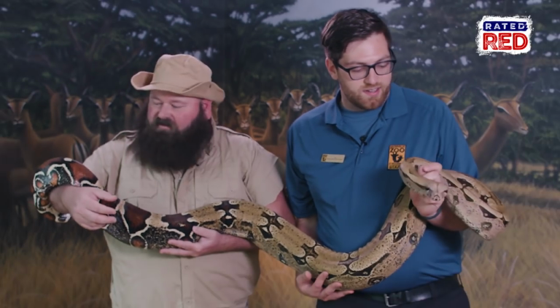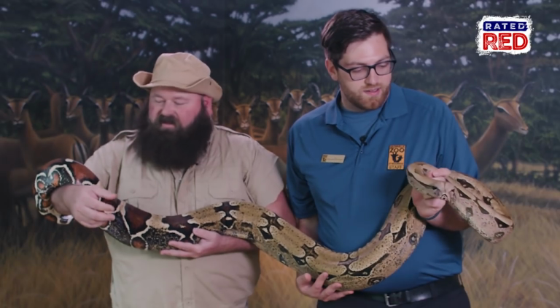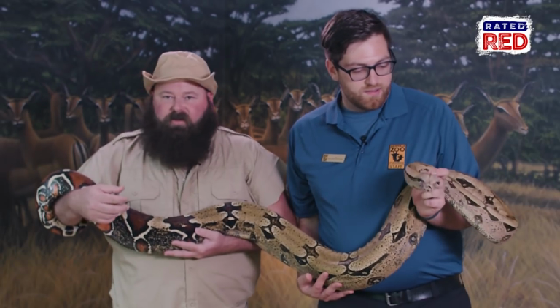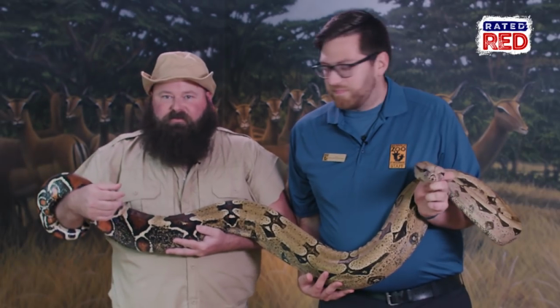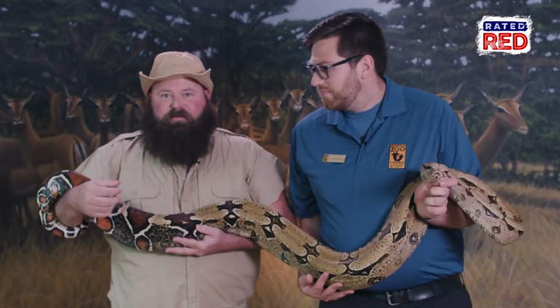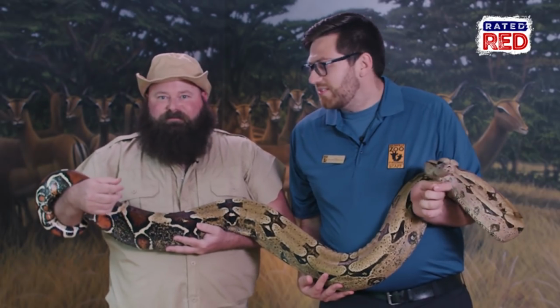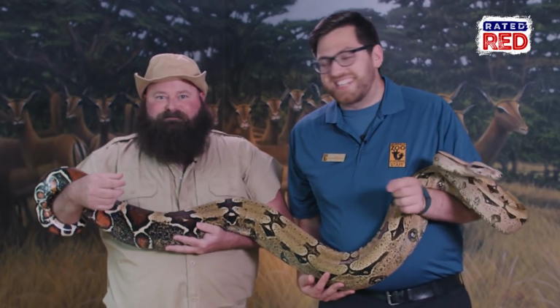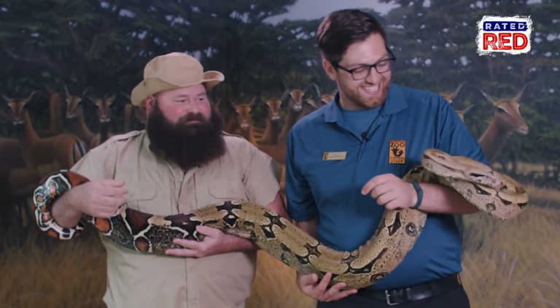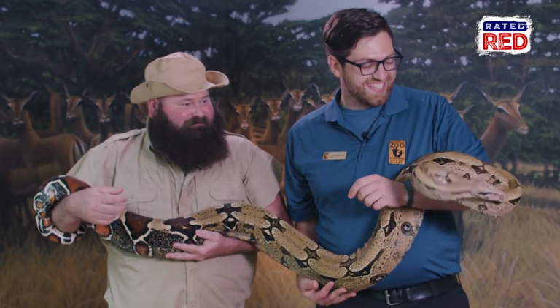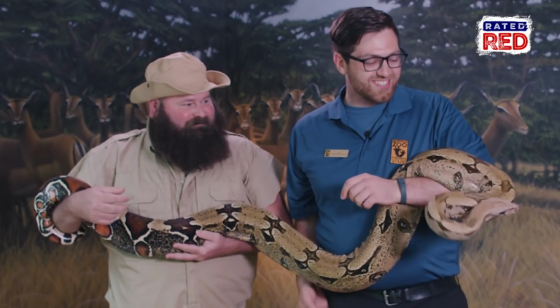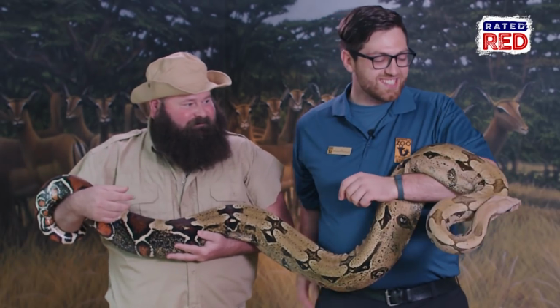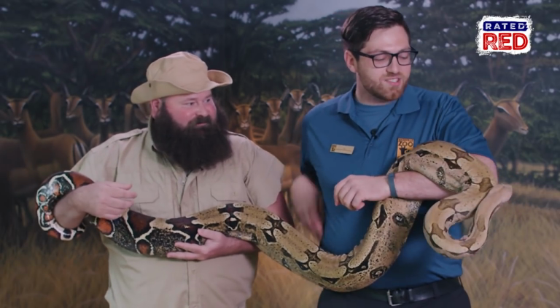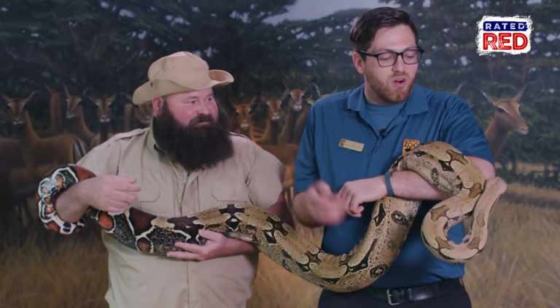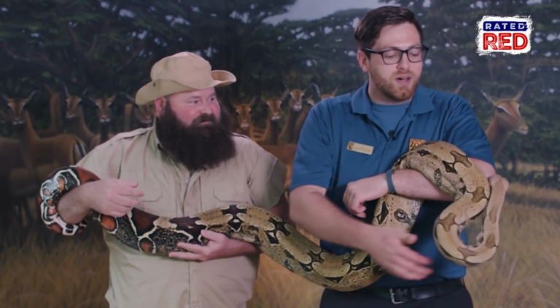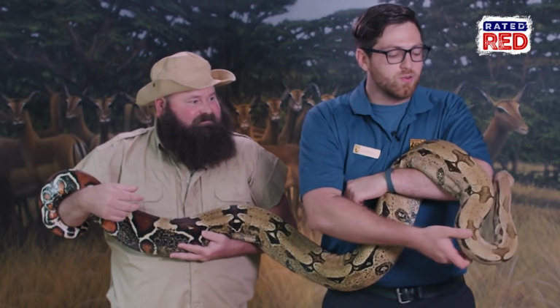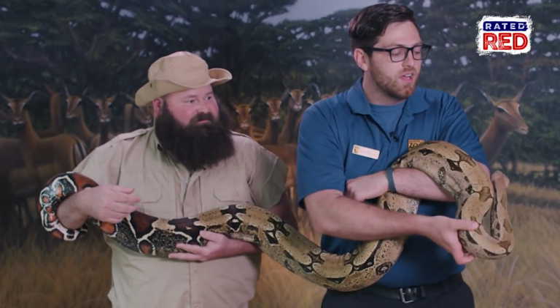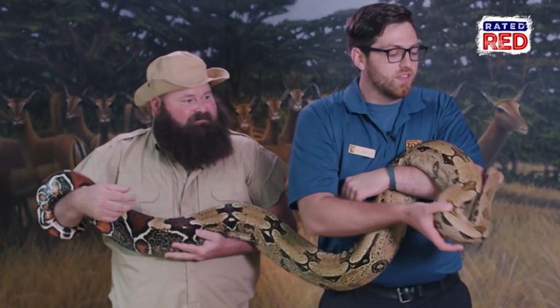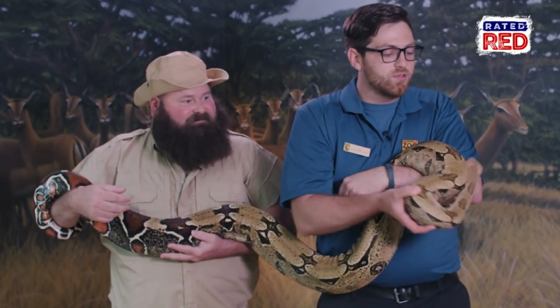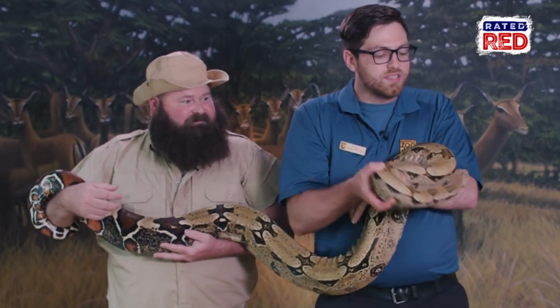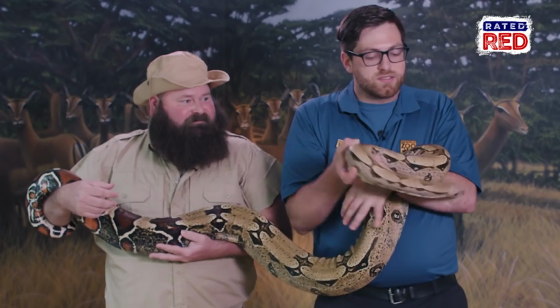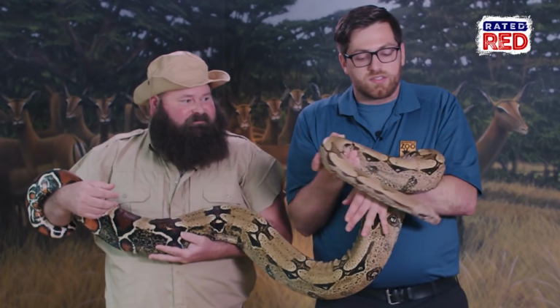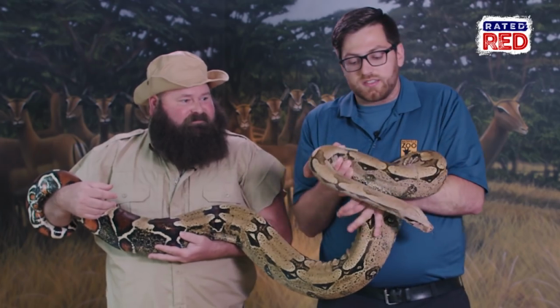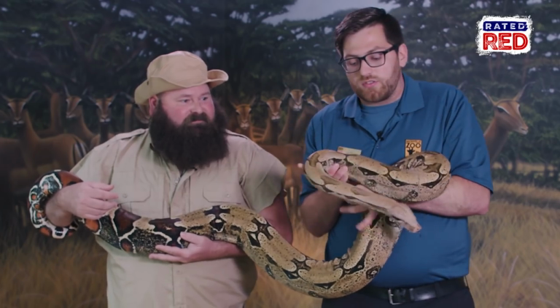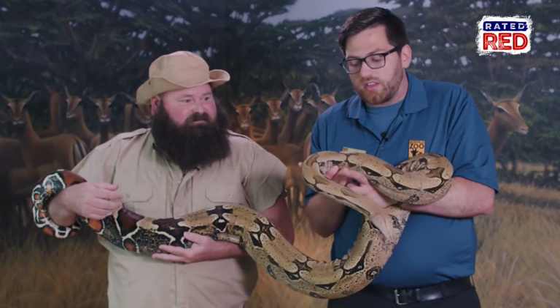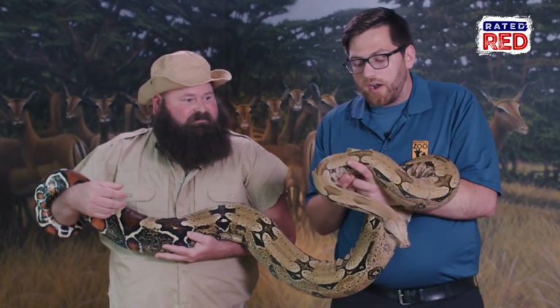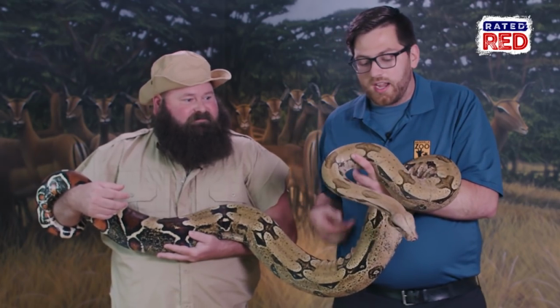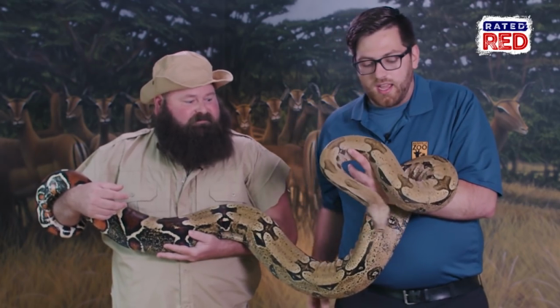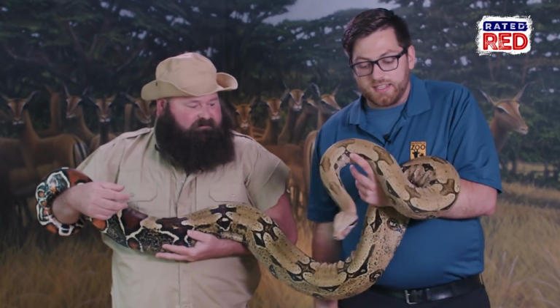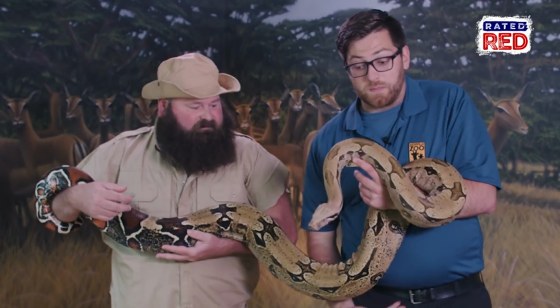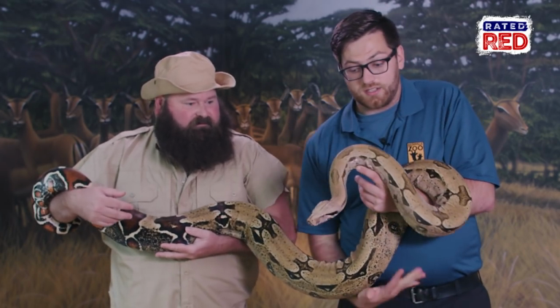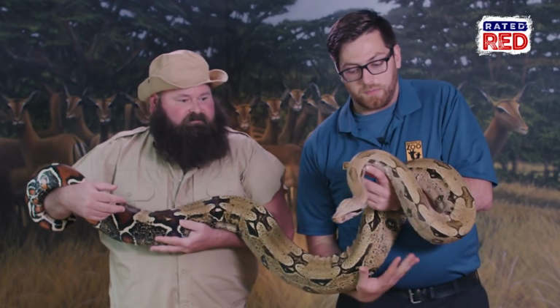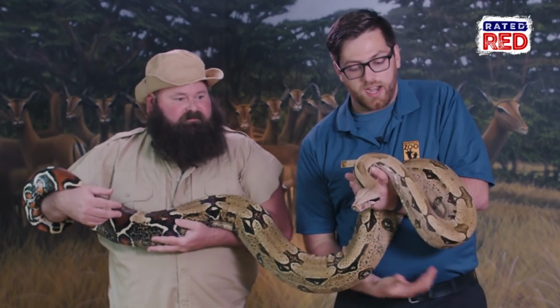She has quite the grip. Snakes are all muscle. They use these muscles to constrict their prey and dispatch their prey.